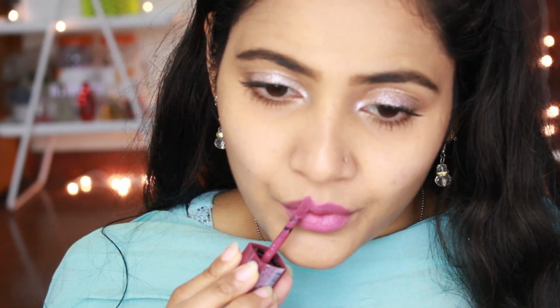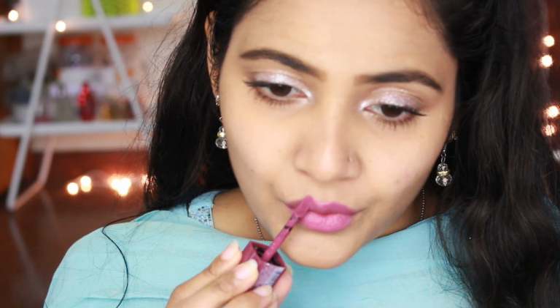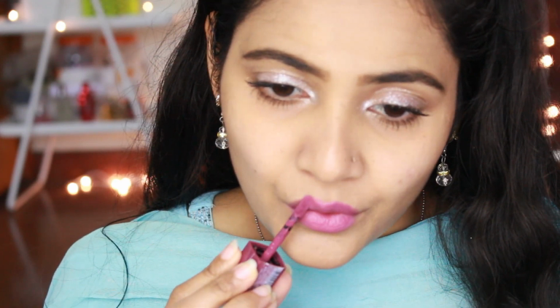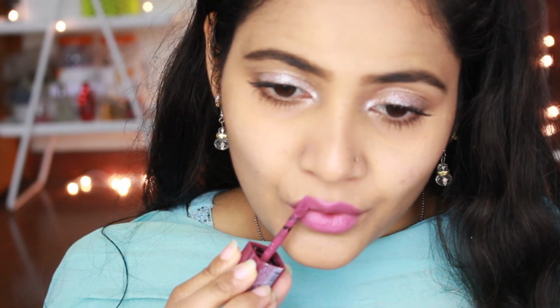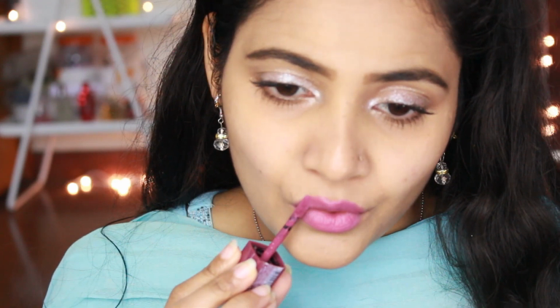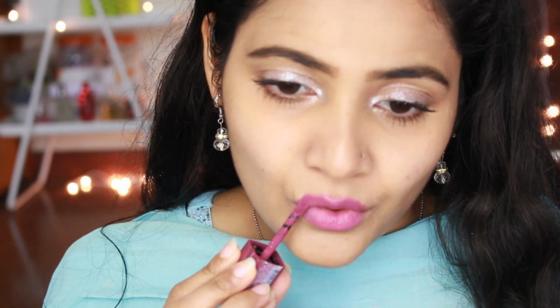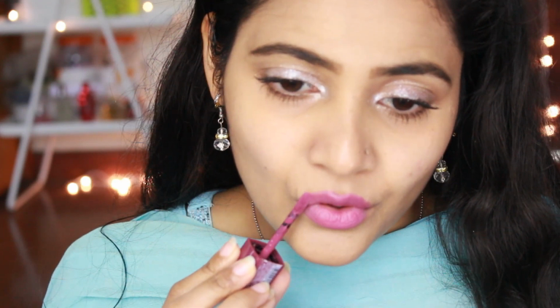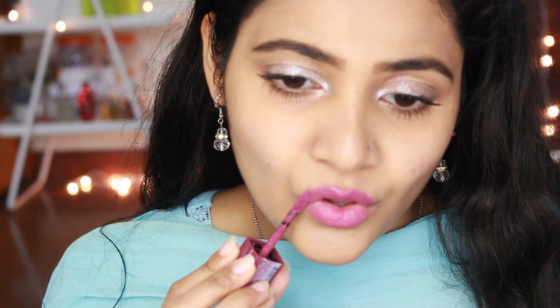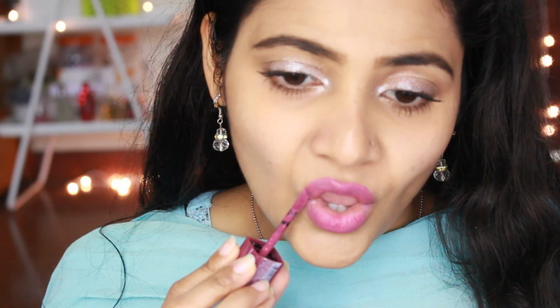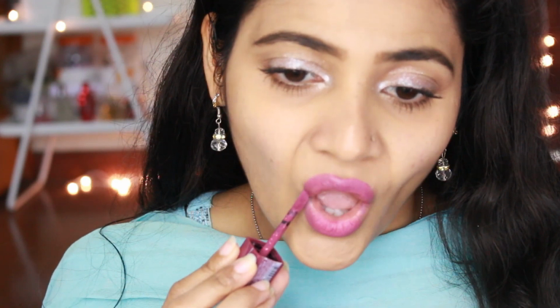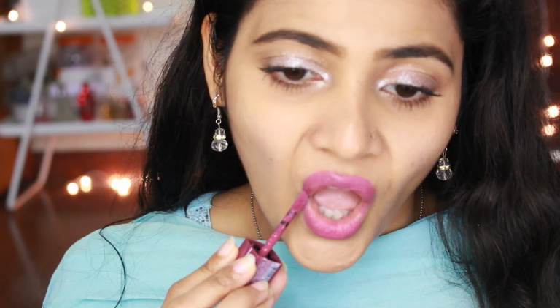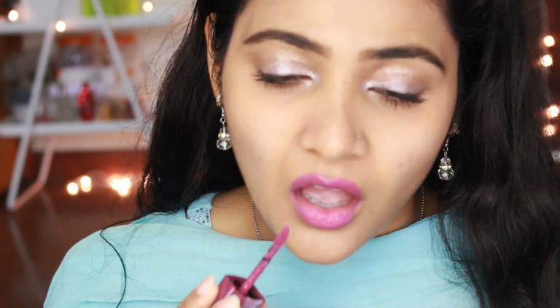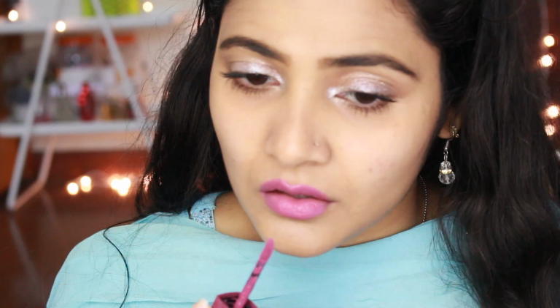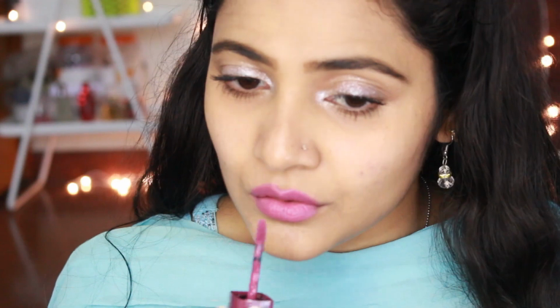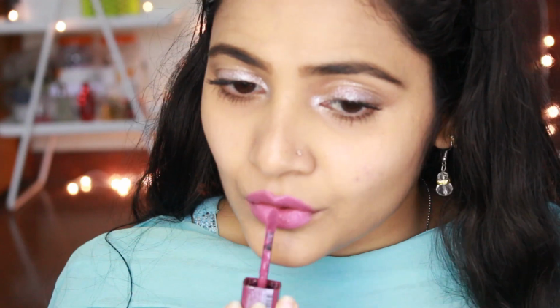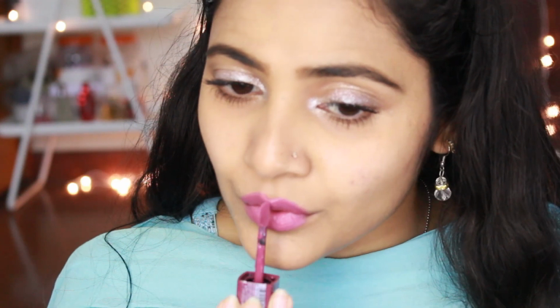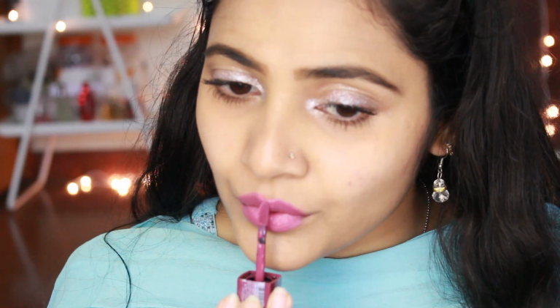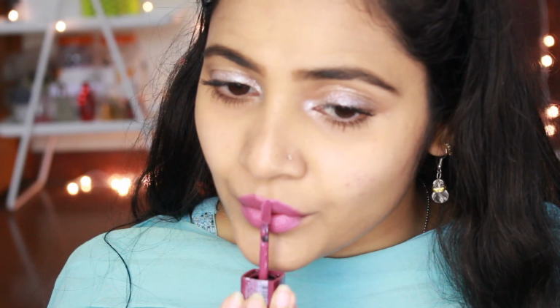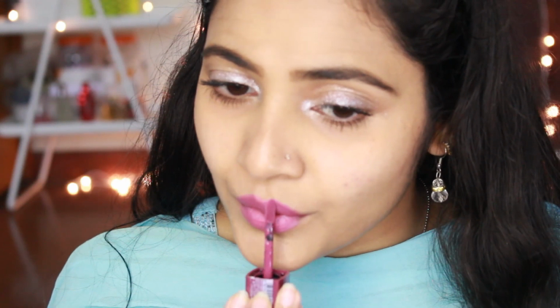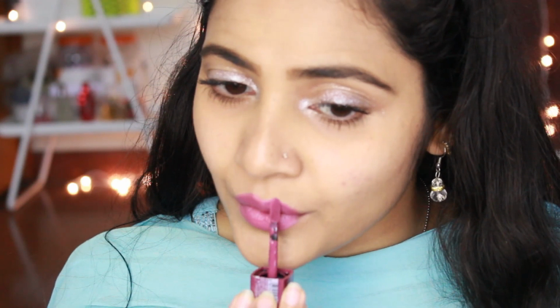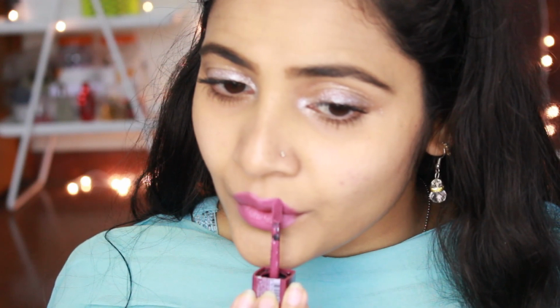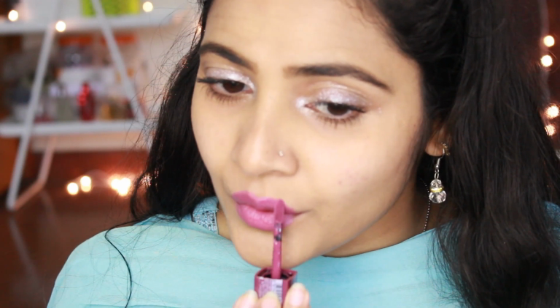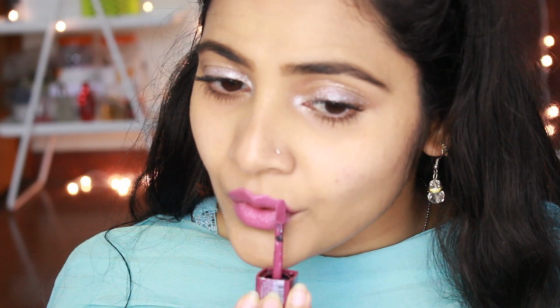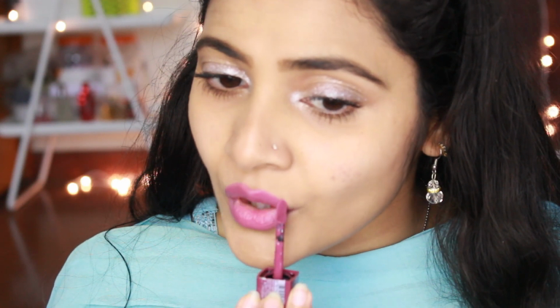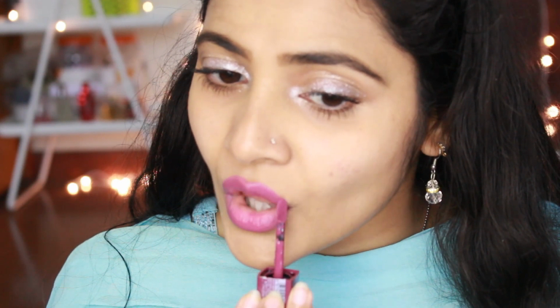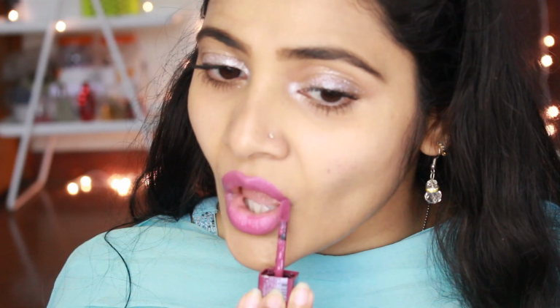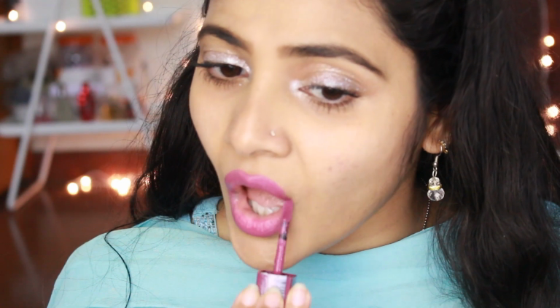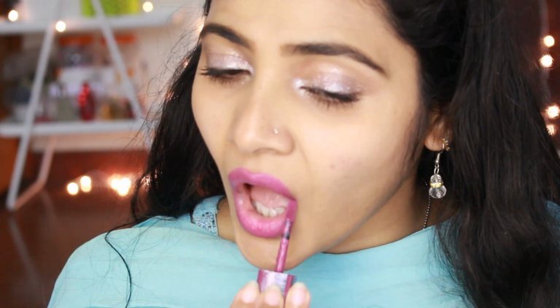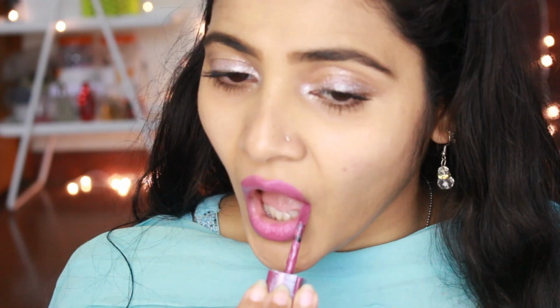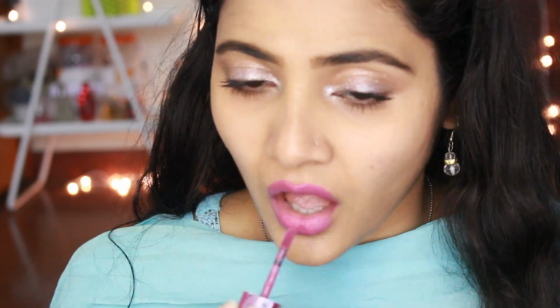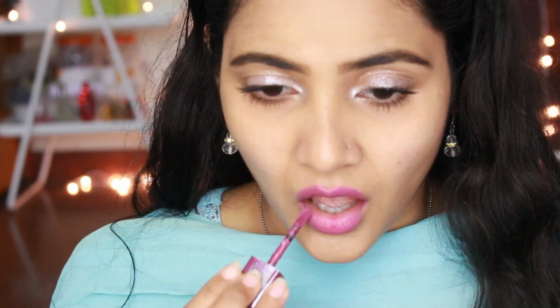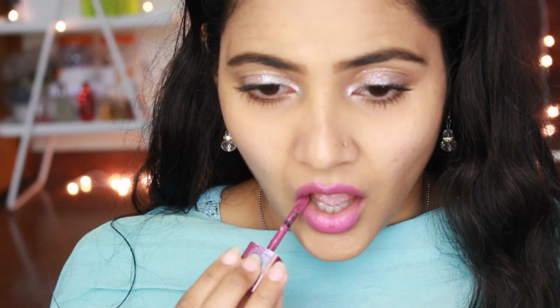This is rose wax. It will make the lips fill the lines. It has a lot of soft, smooth texture.